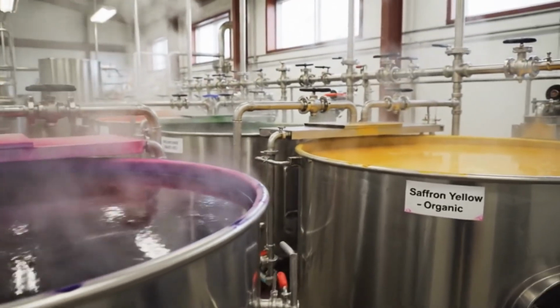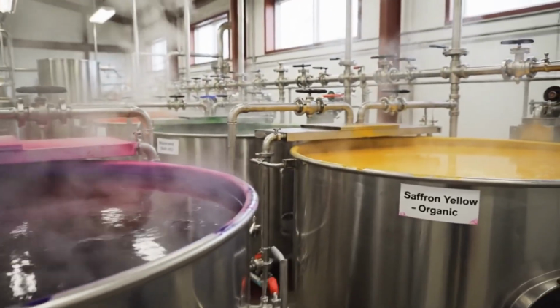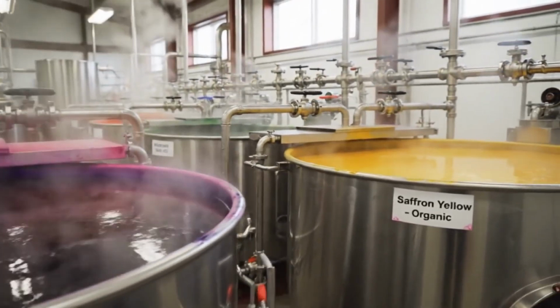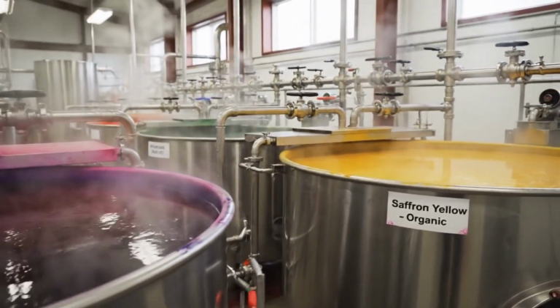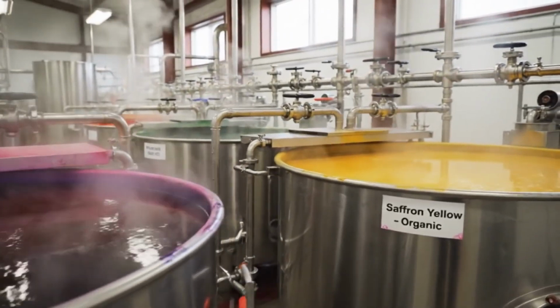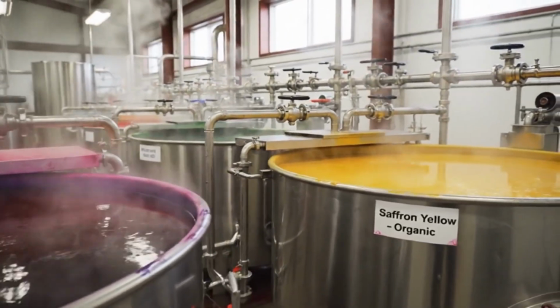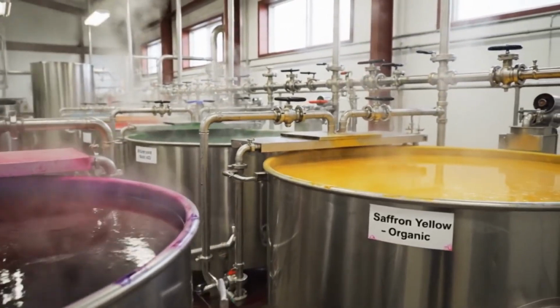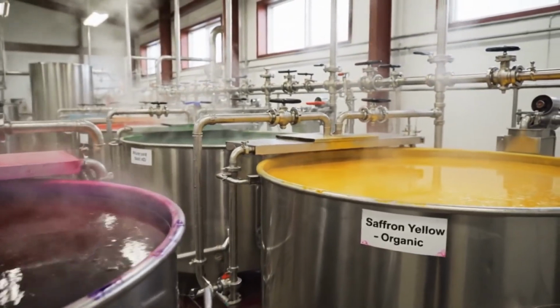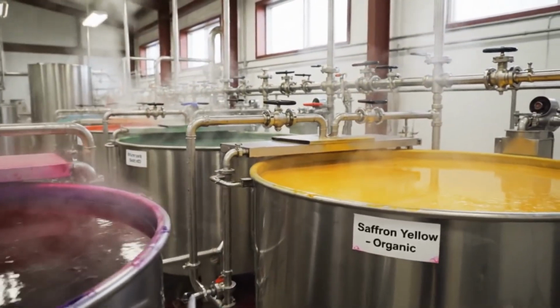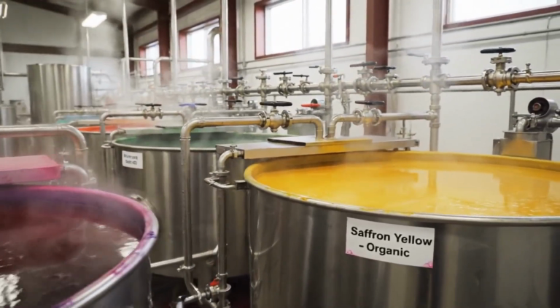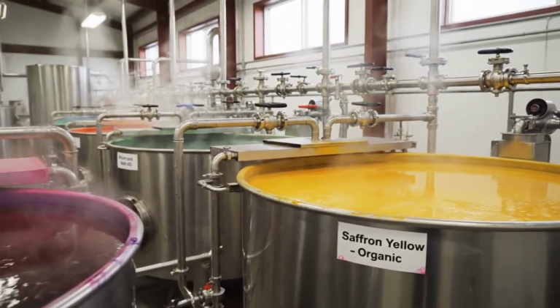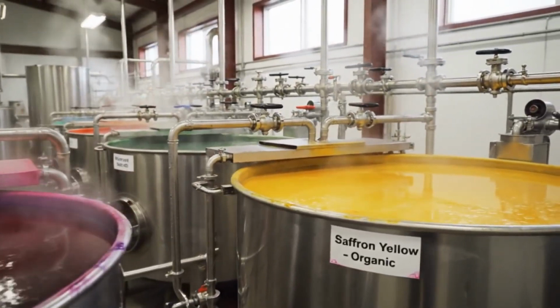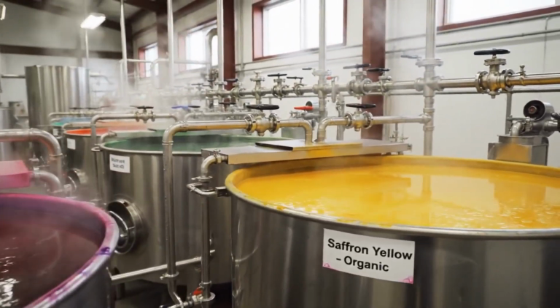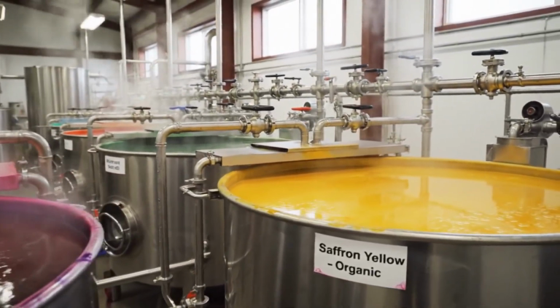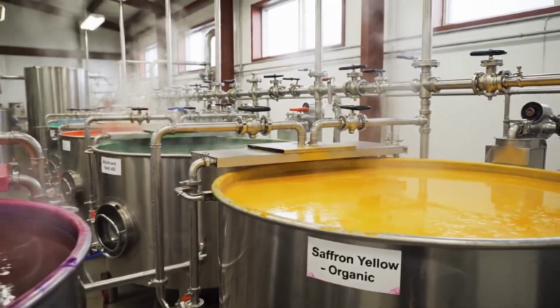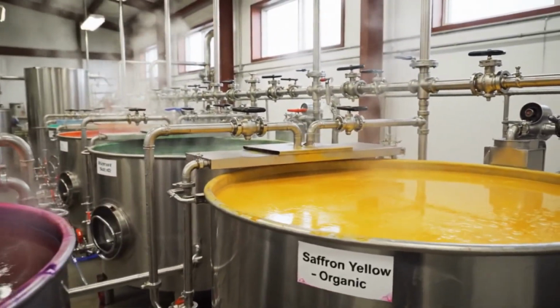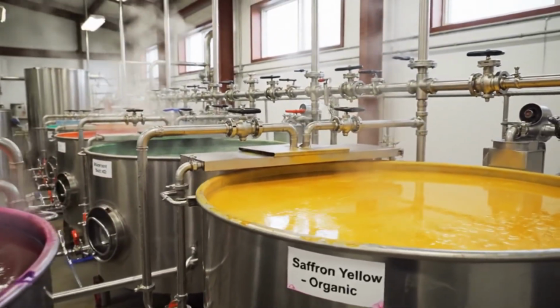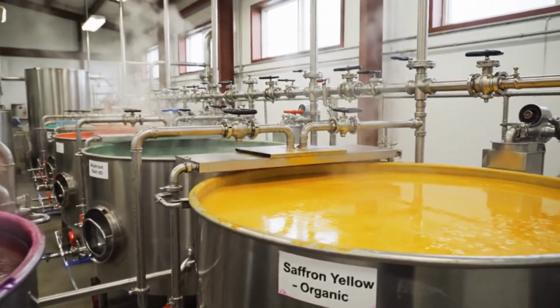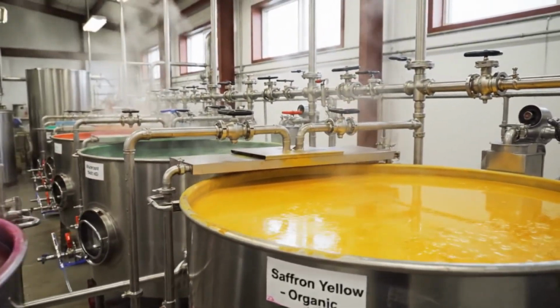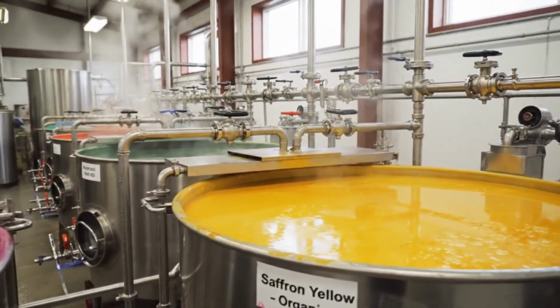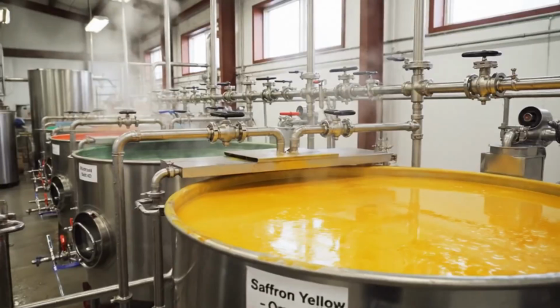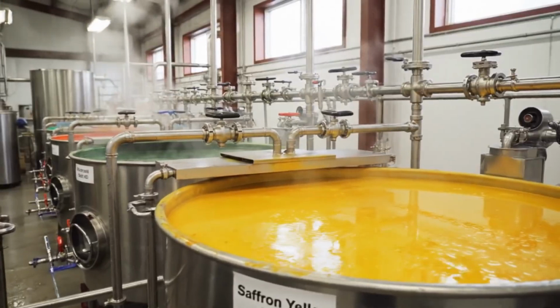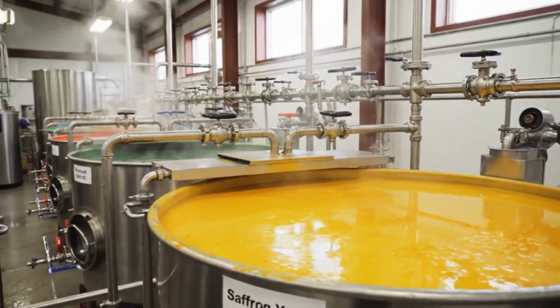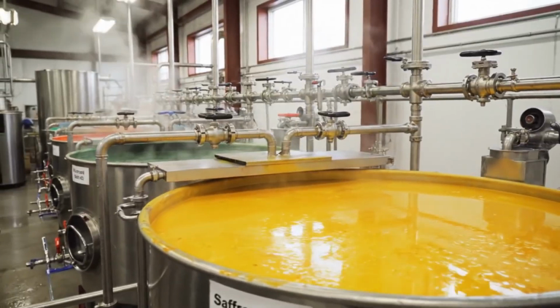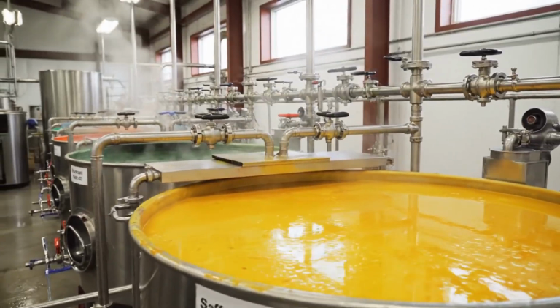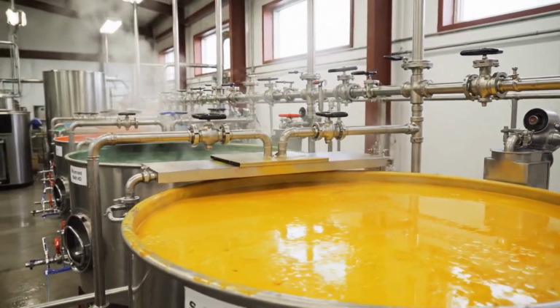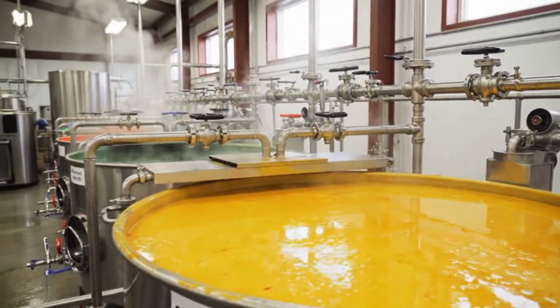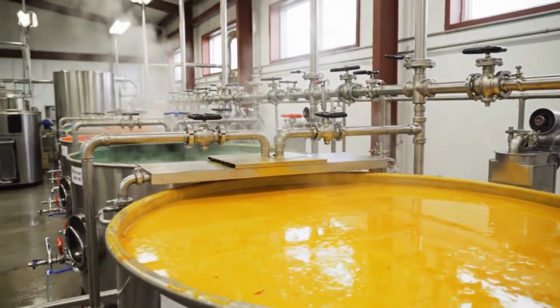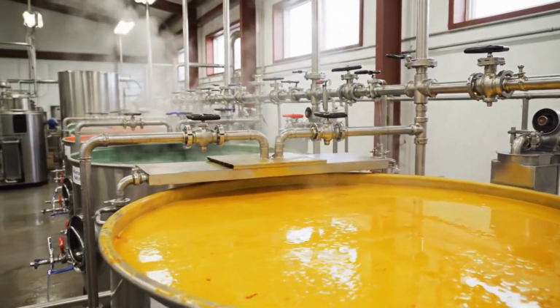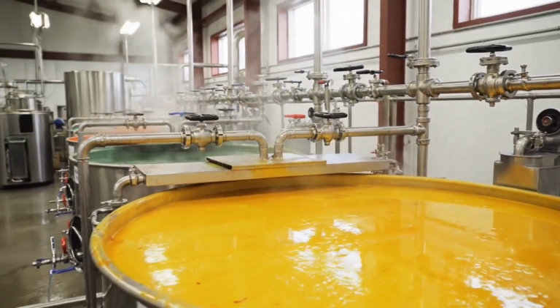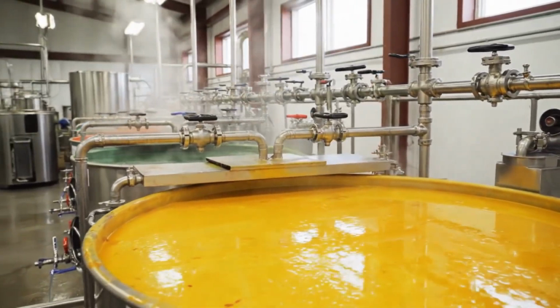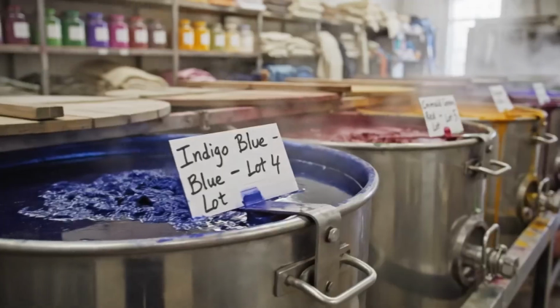The dyeing process begins in these large vats. We use only natural pigments.